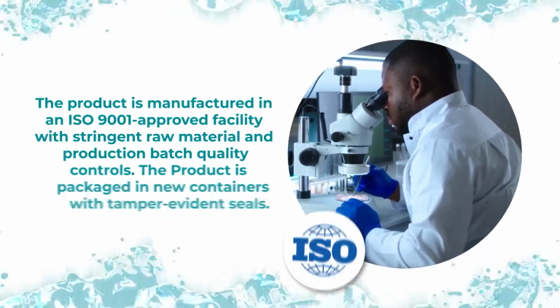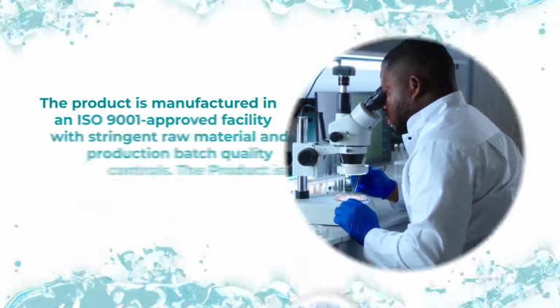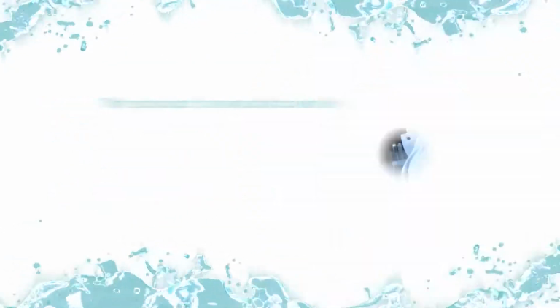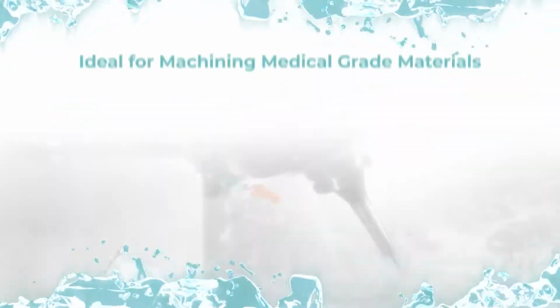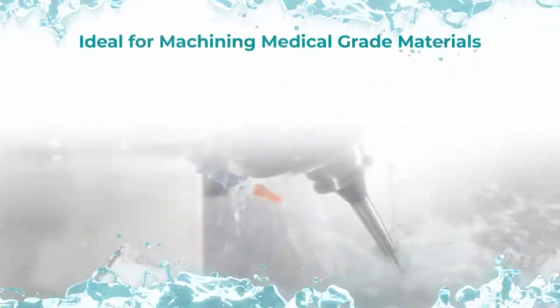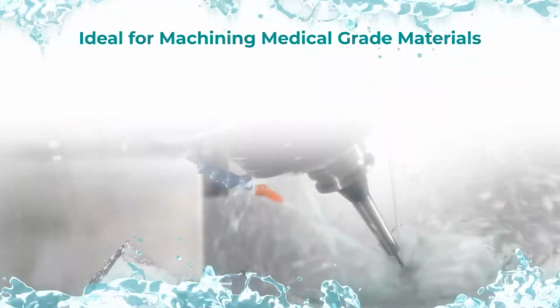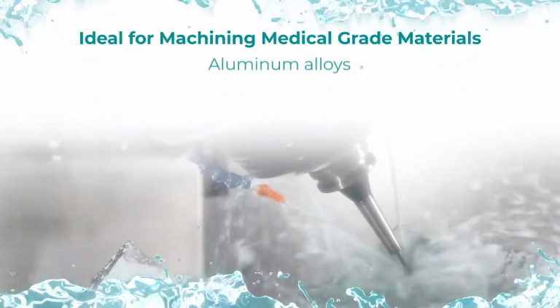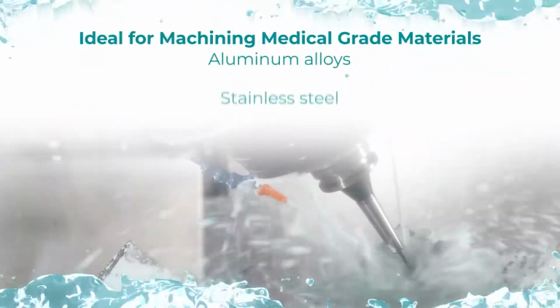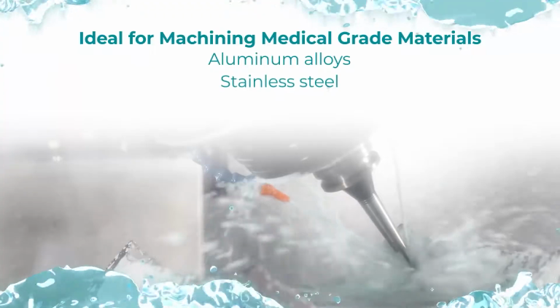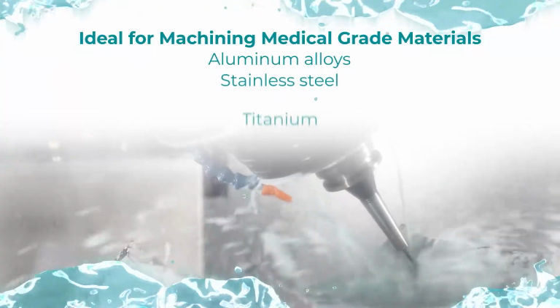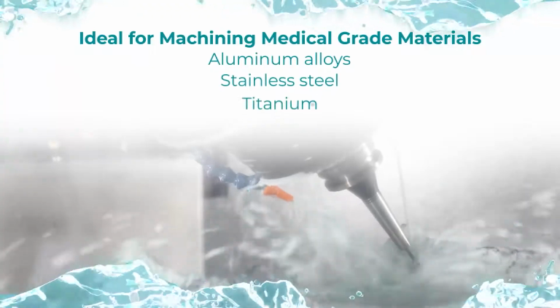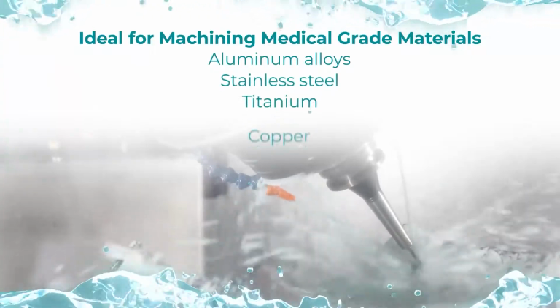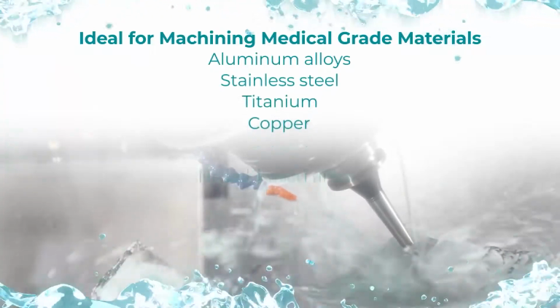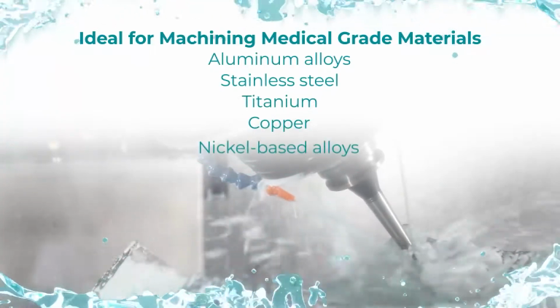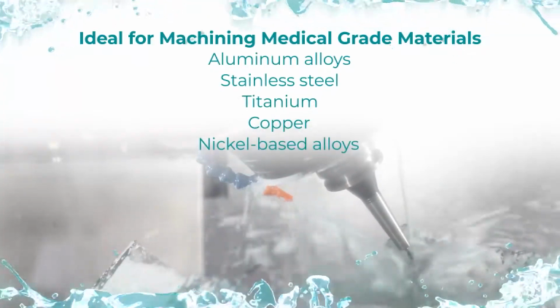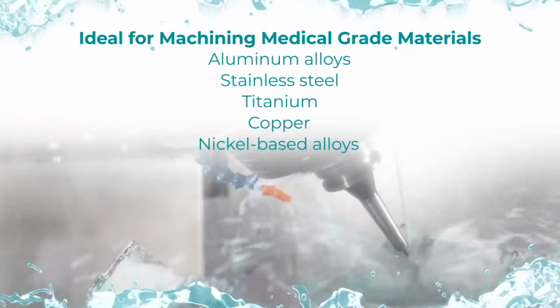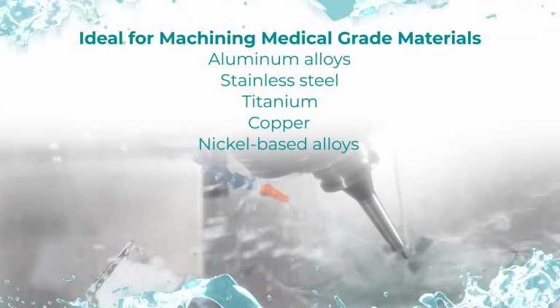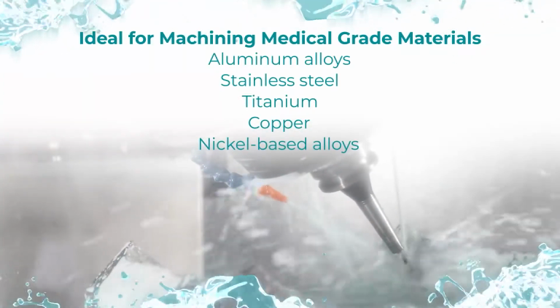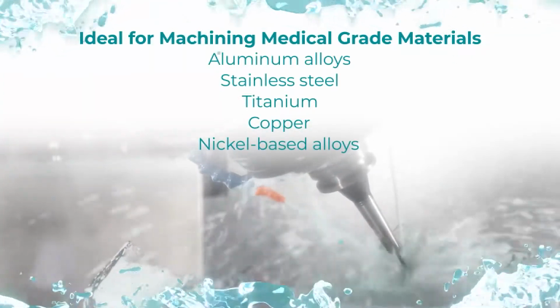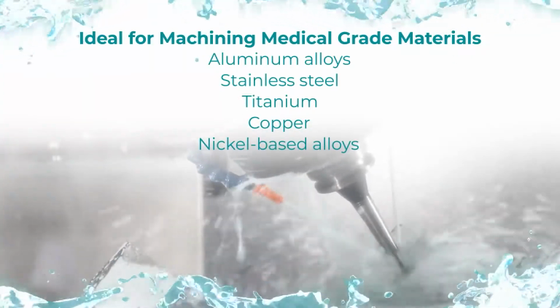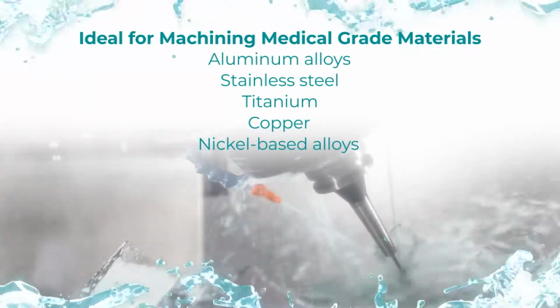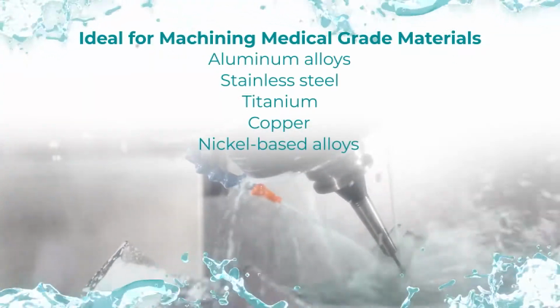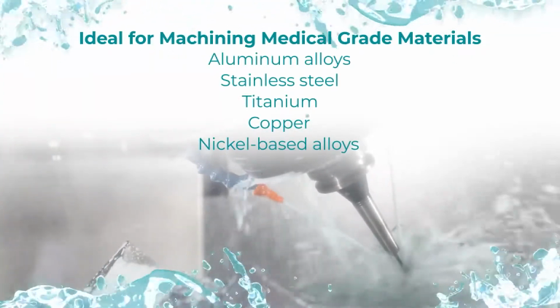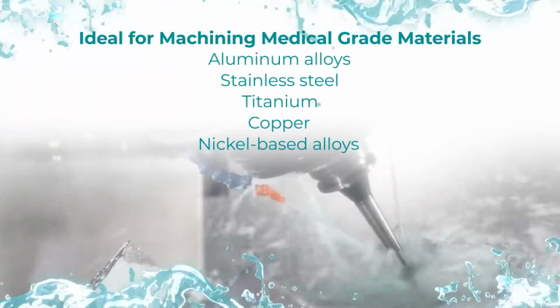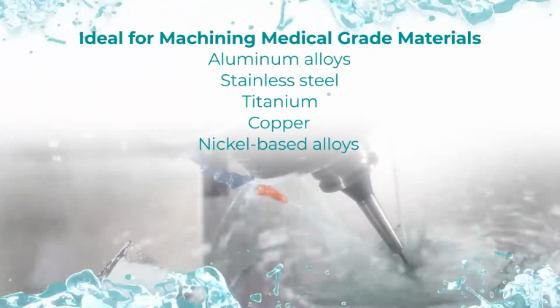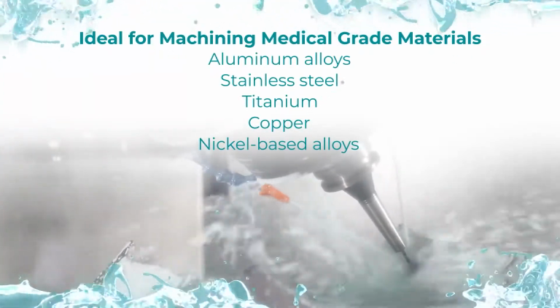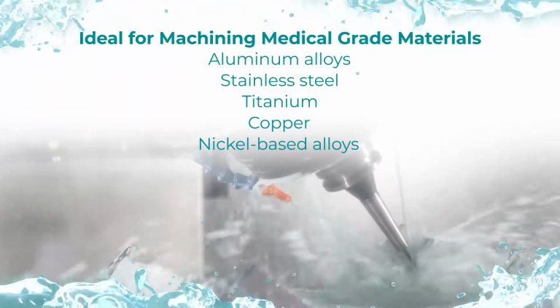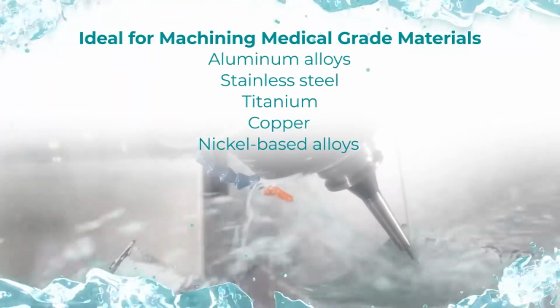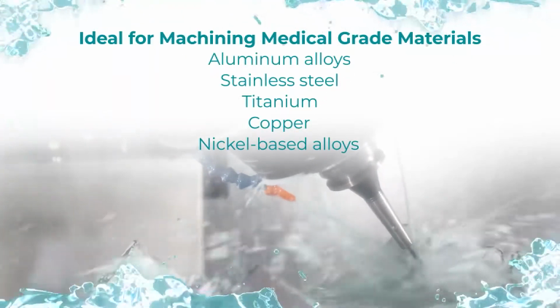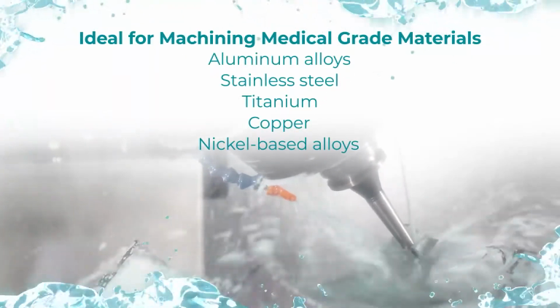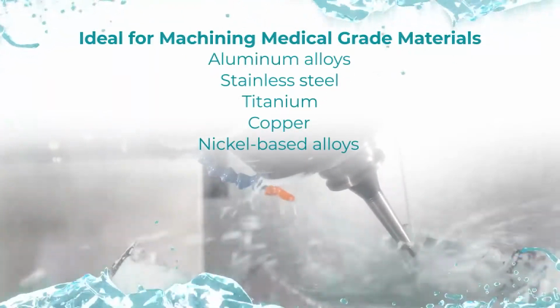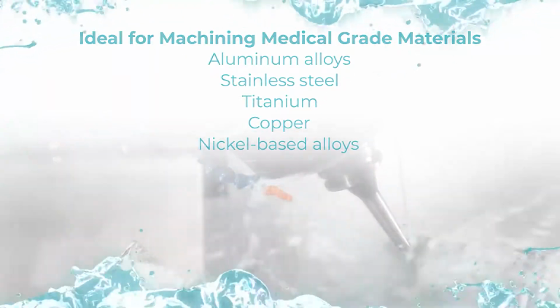Microsol 642RX is ideal for machining aluminum alloys, stainless steel, titanium, copper, and nickel based alloys.